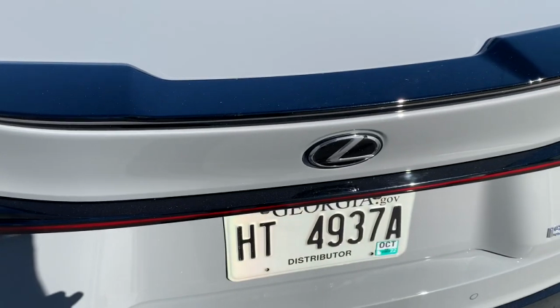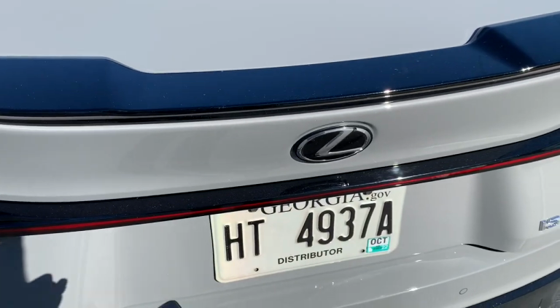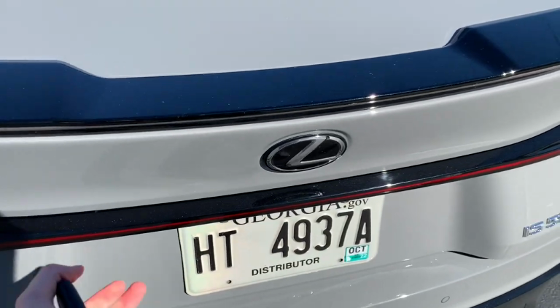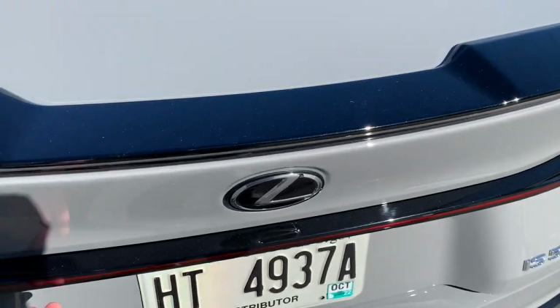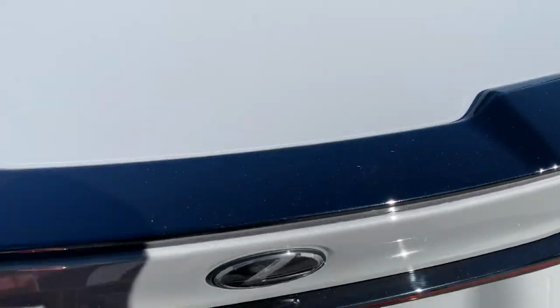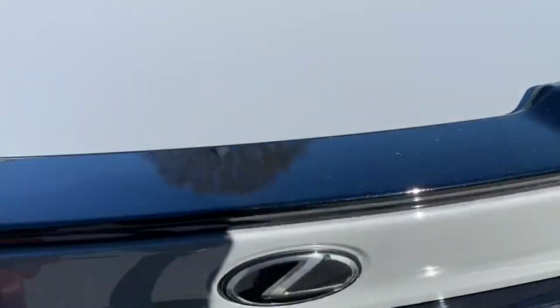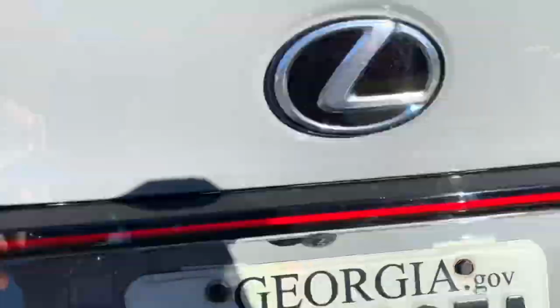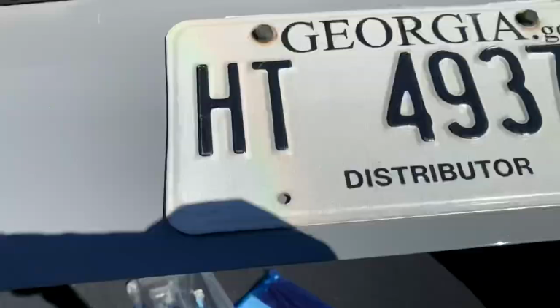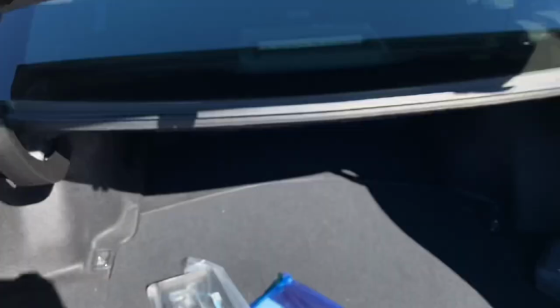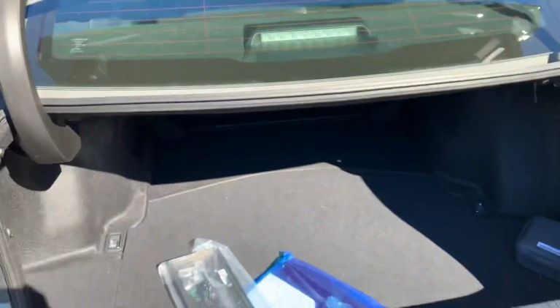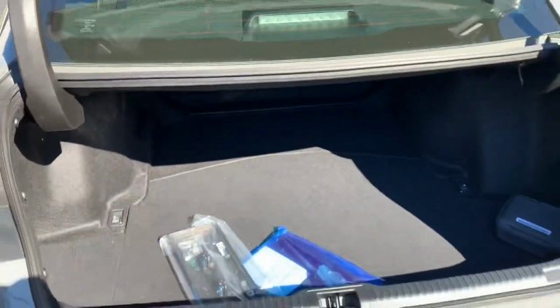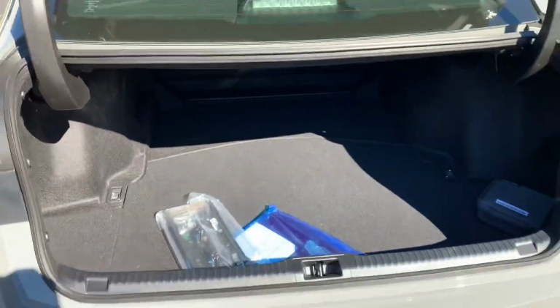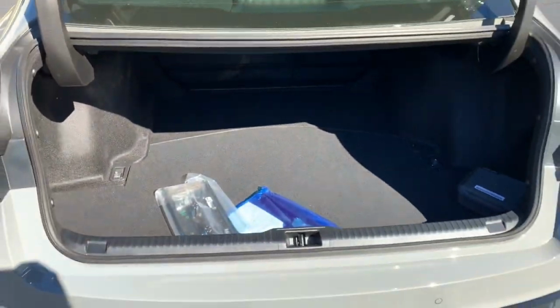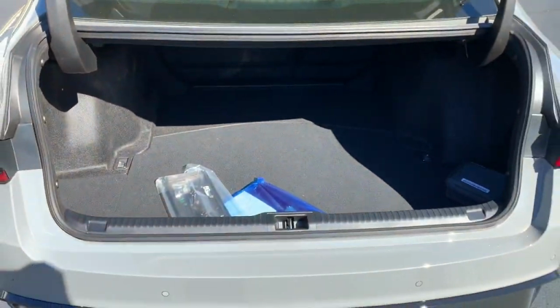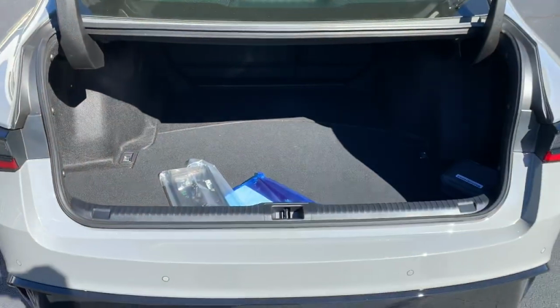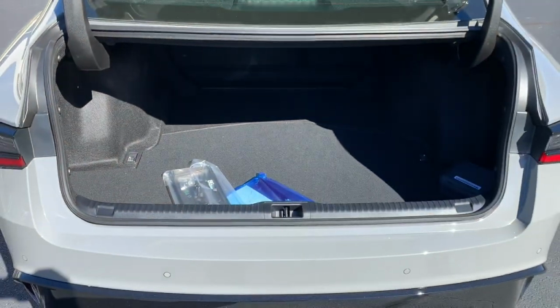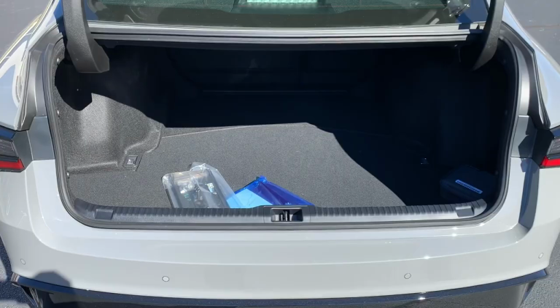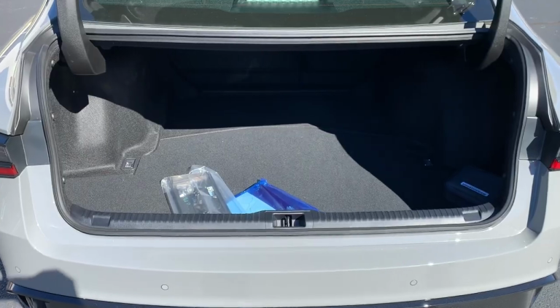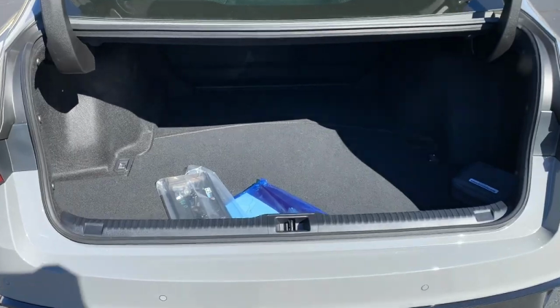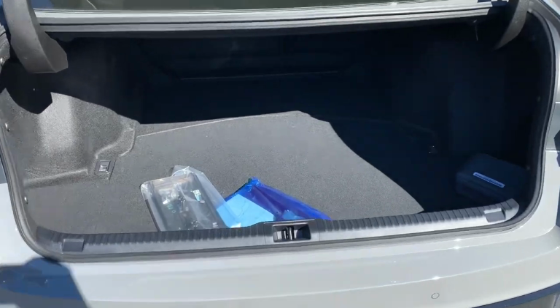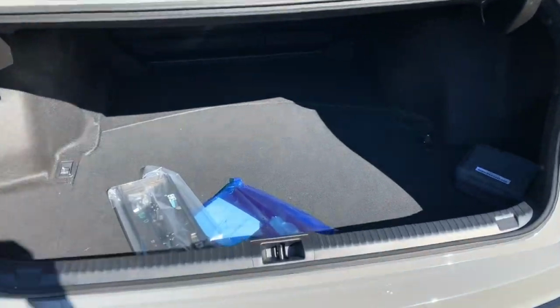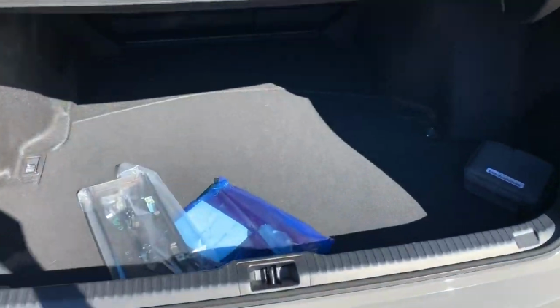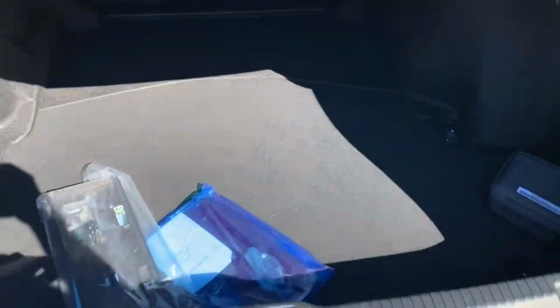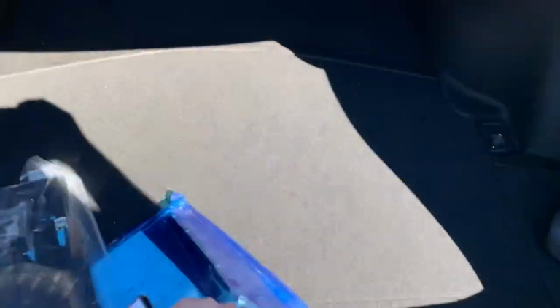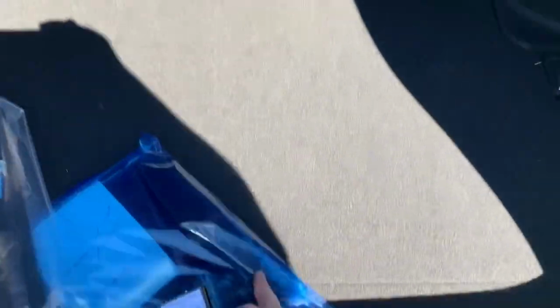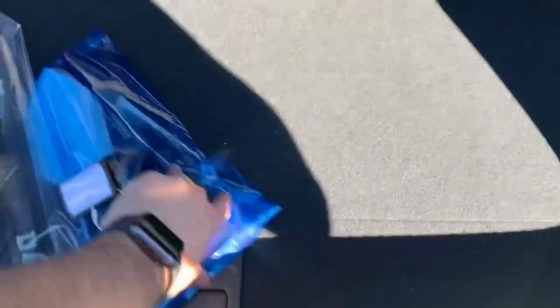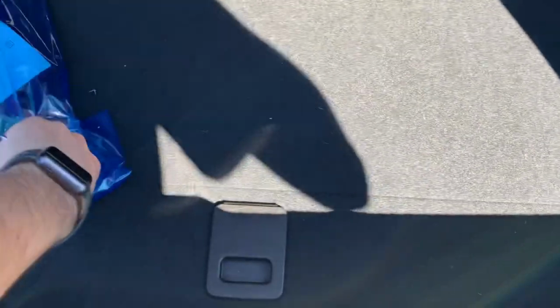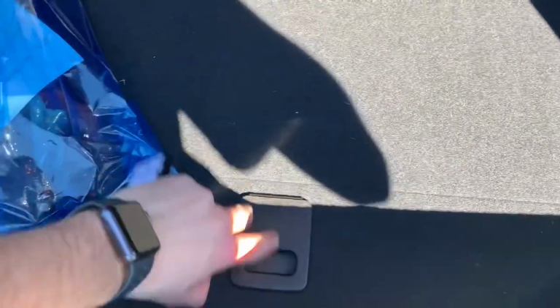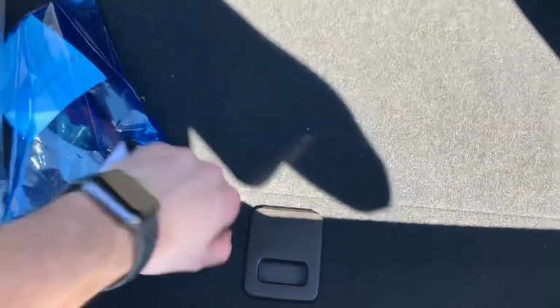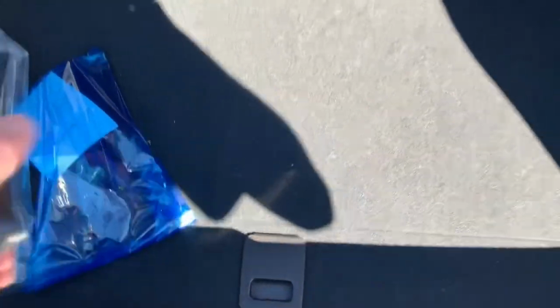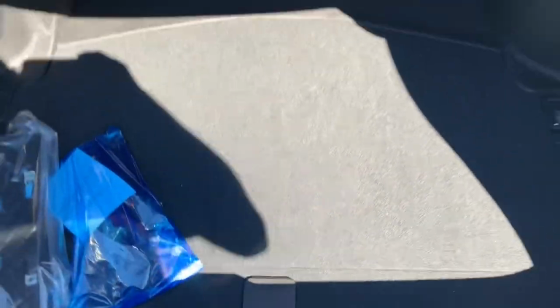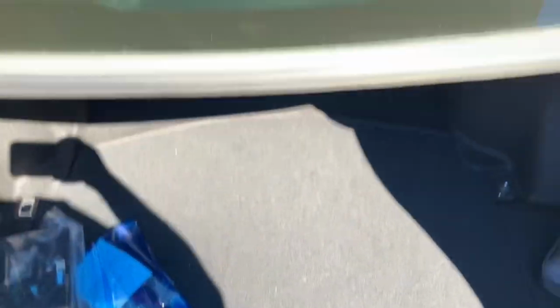And the trunk — it's a standard IS trunk, and you do have a spare tire down below as well.